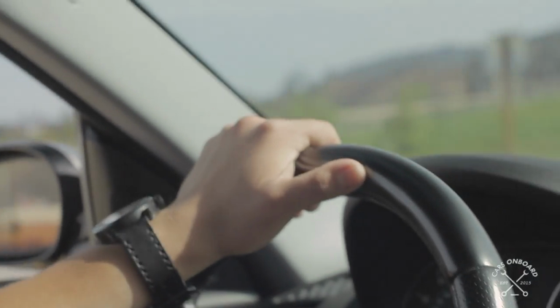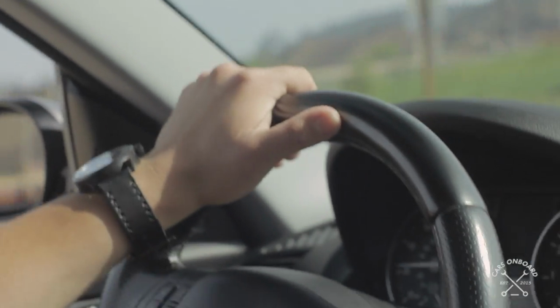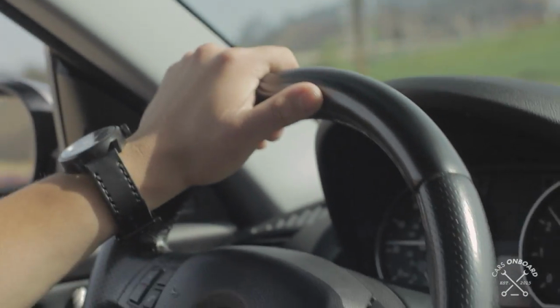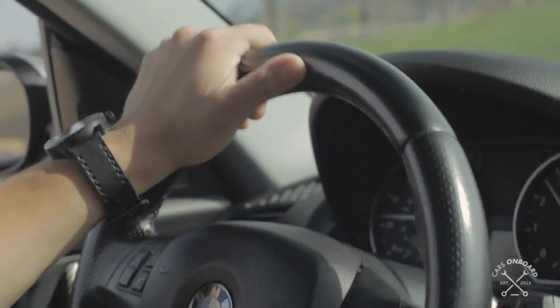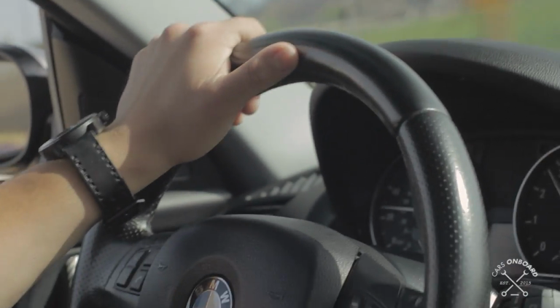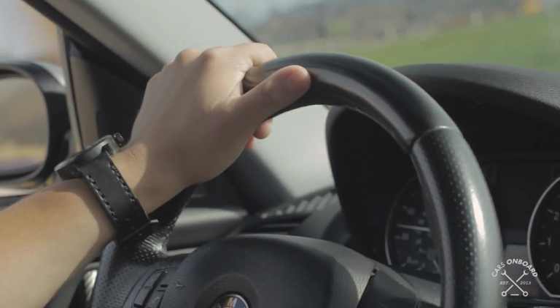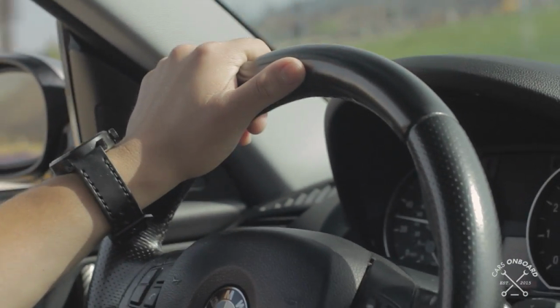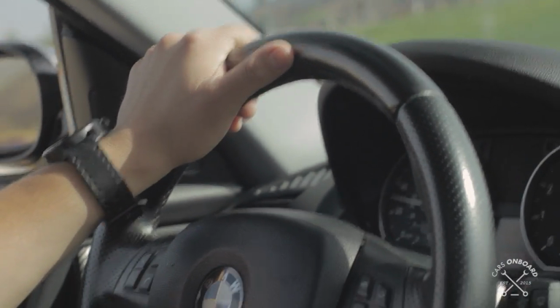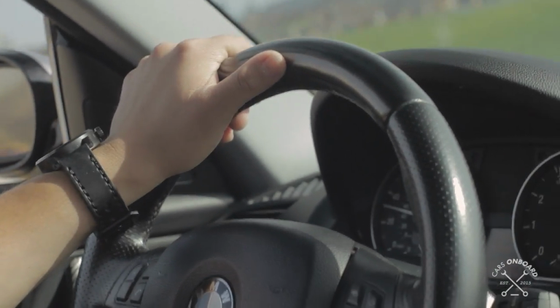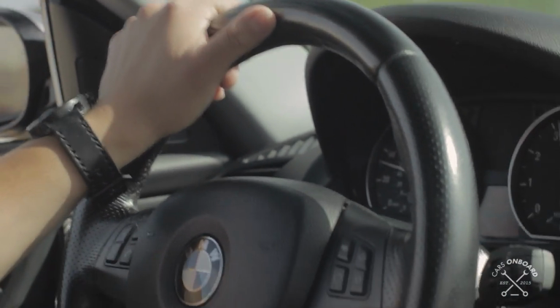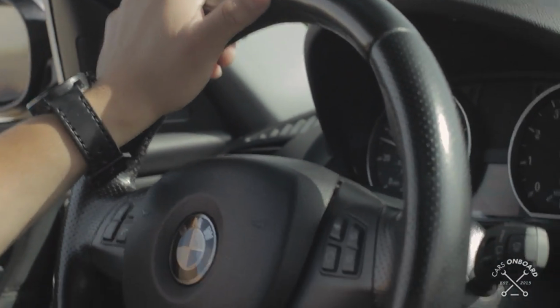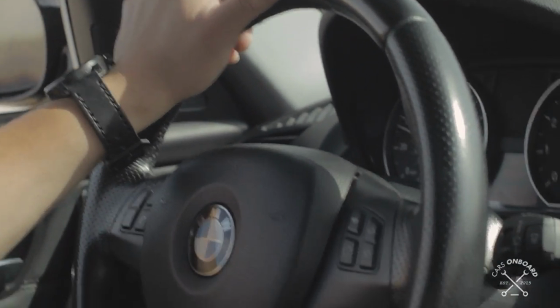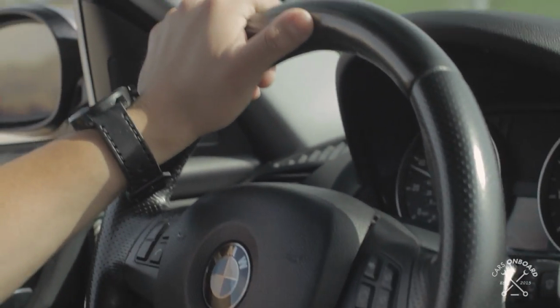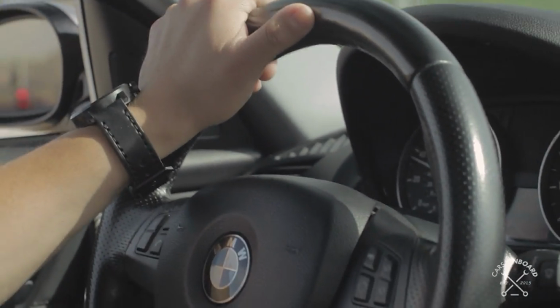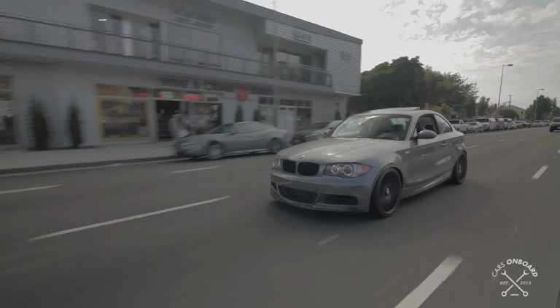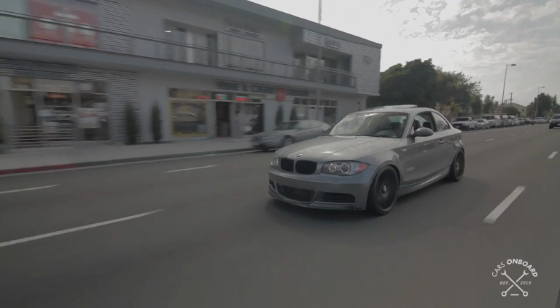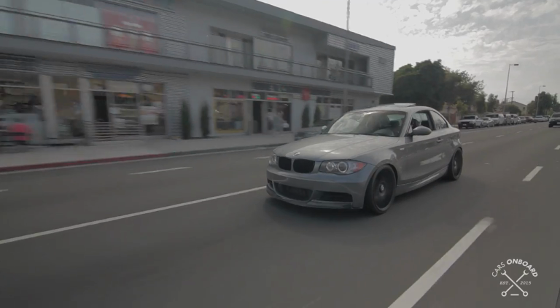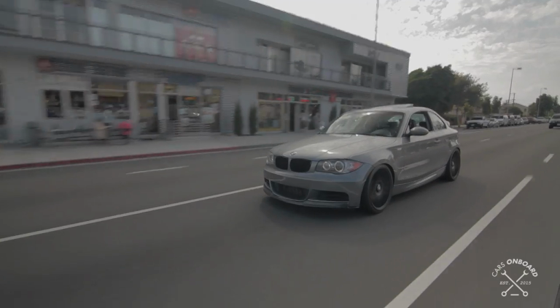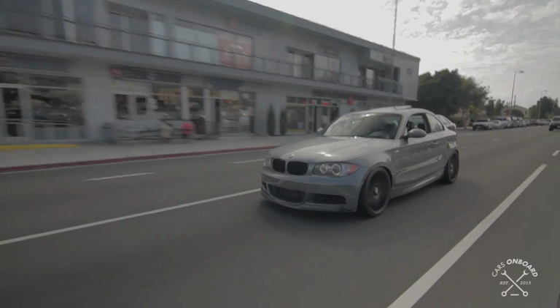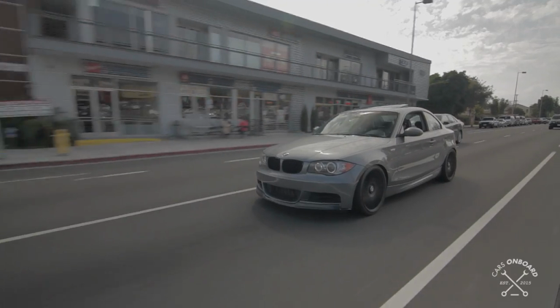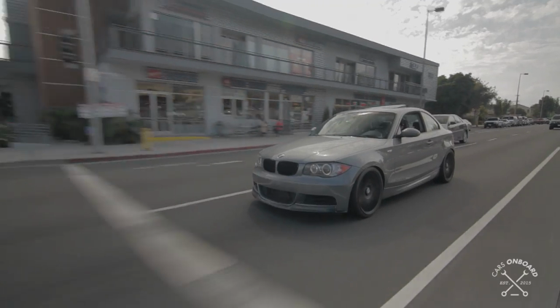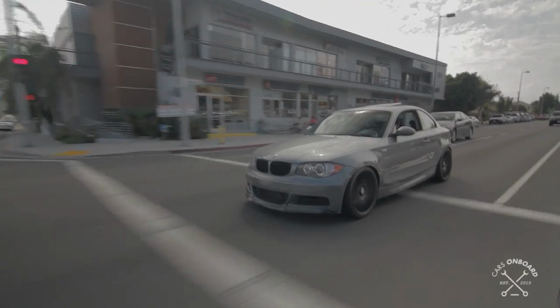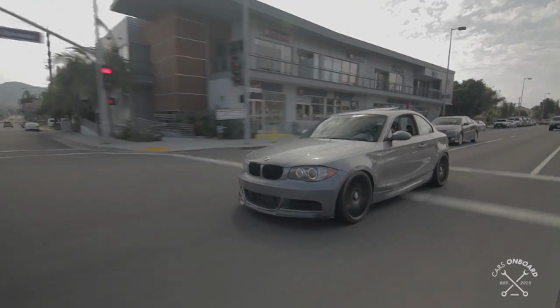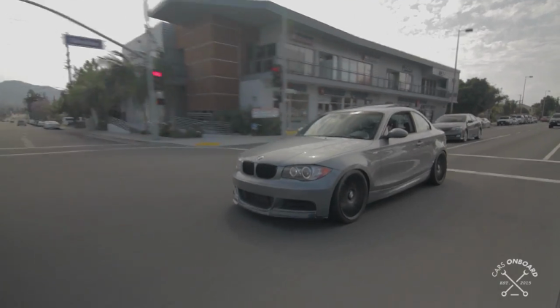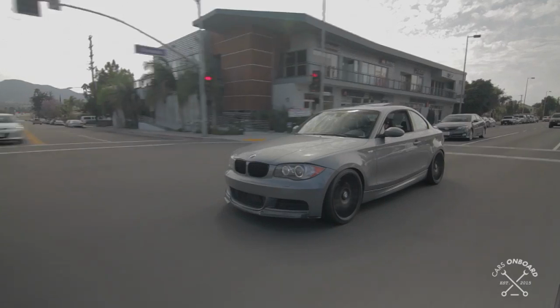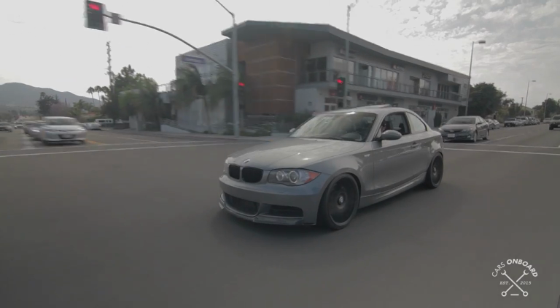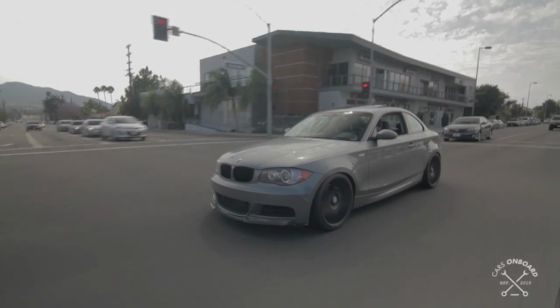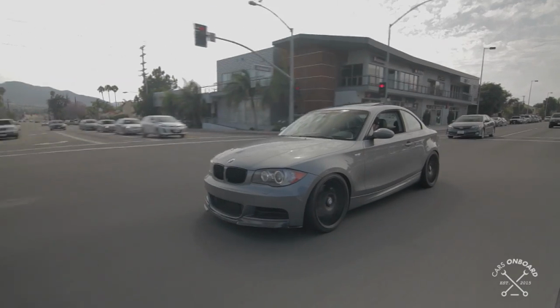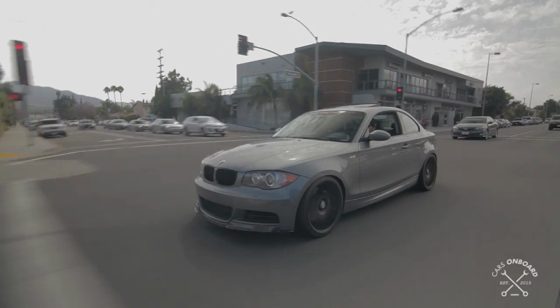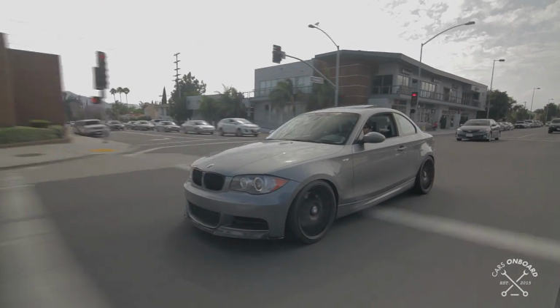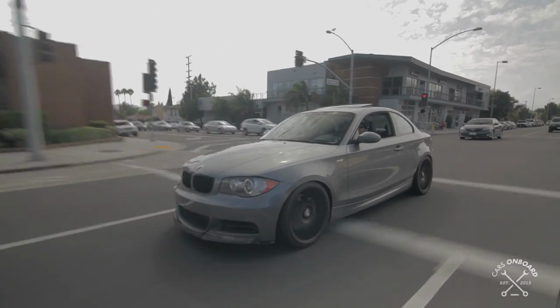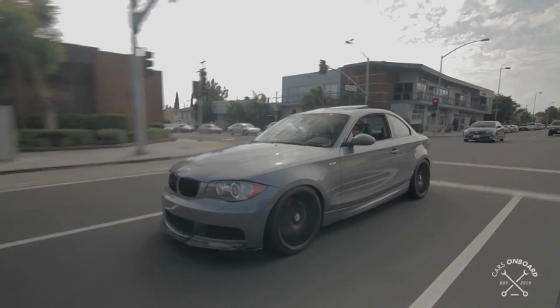My name is Joshua Sanchez. The car is a 2009 BMW 135i.